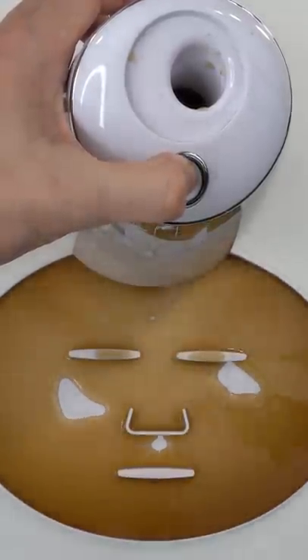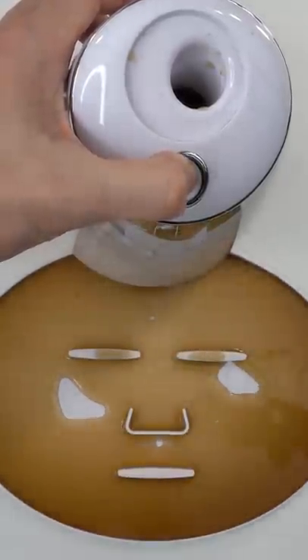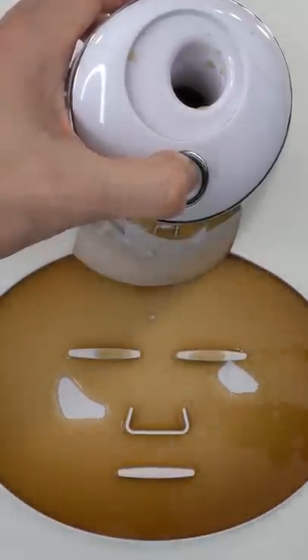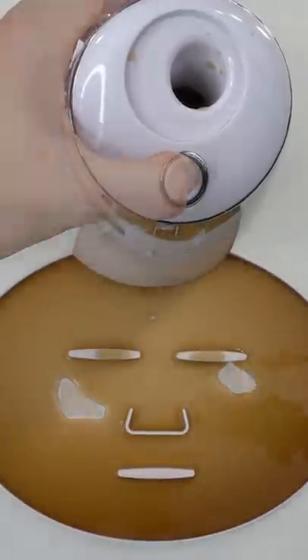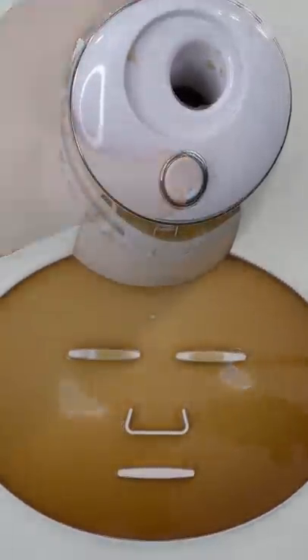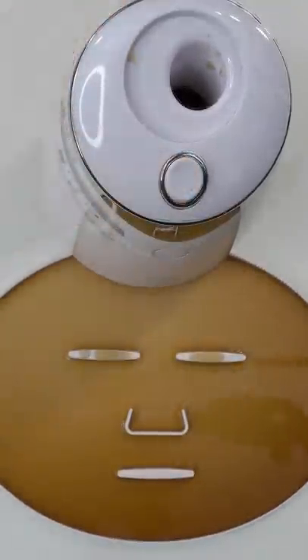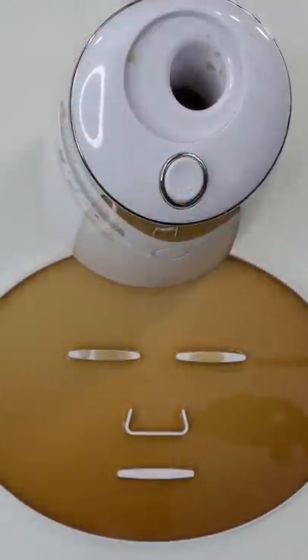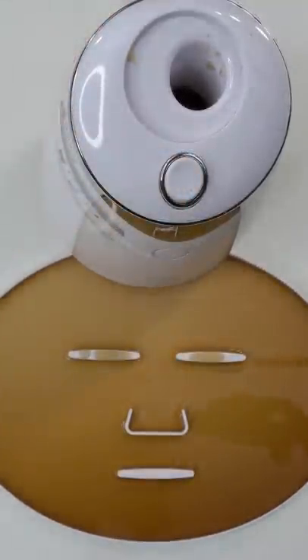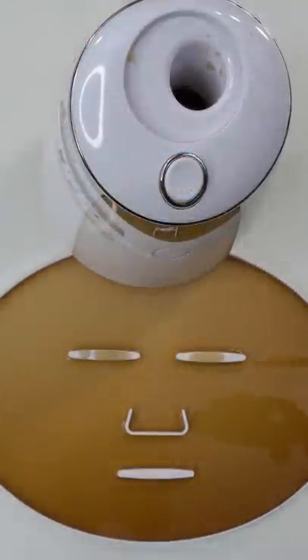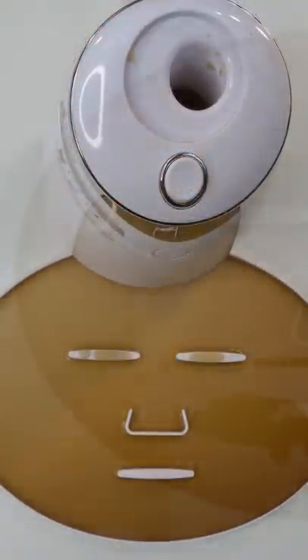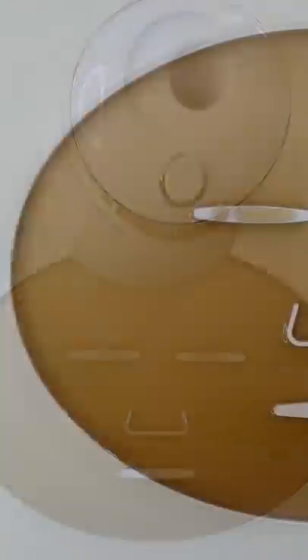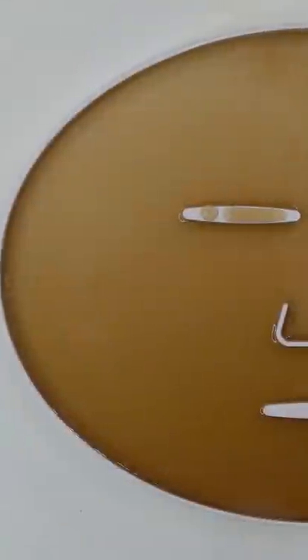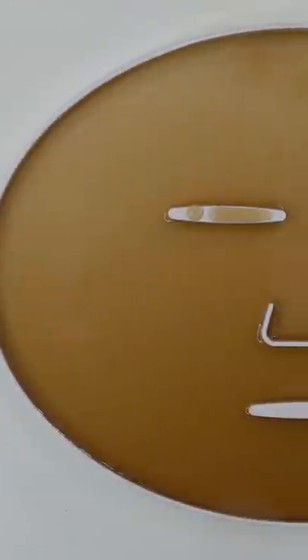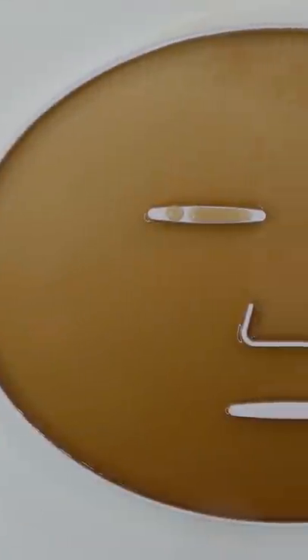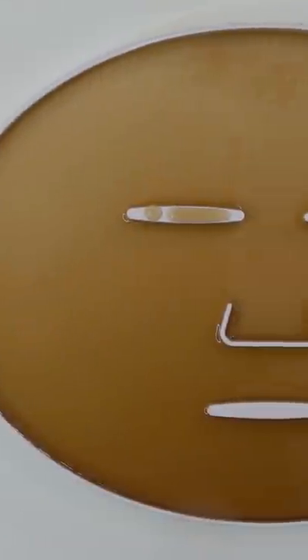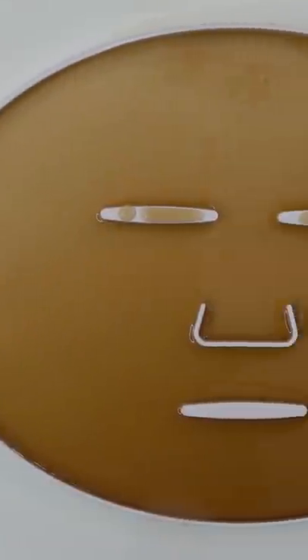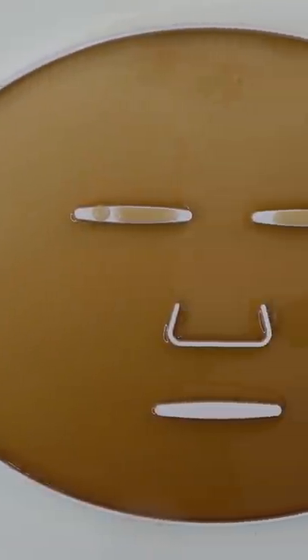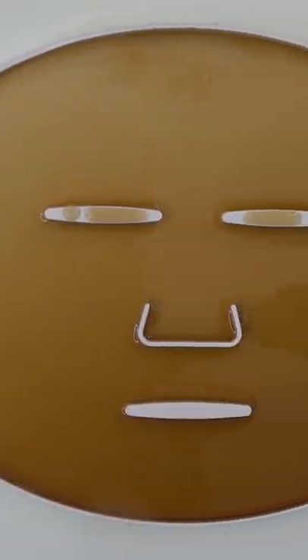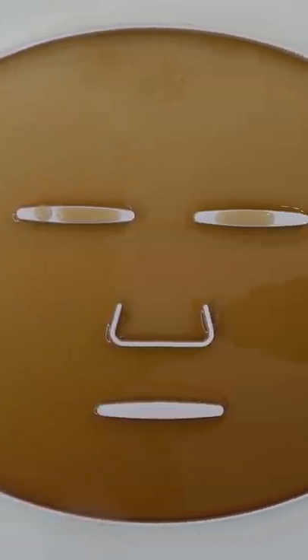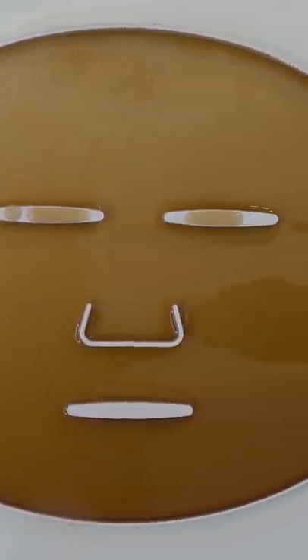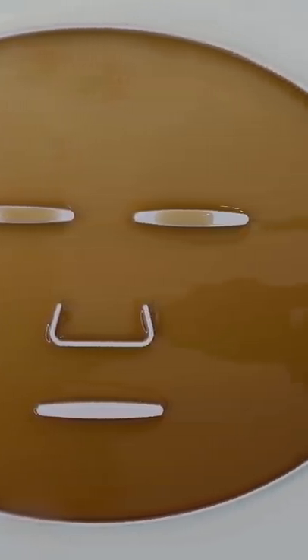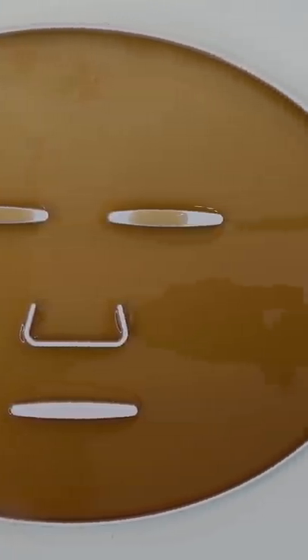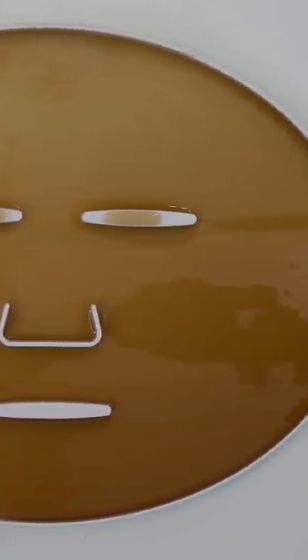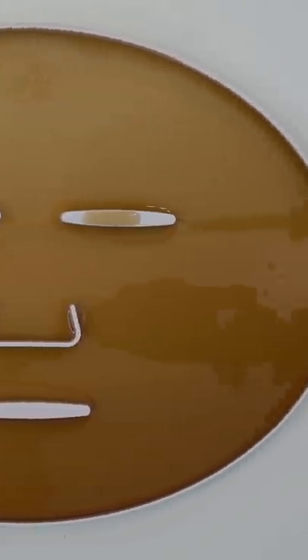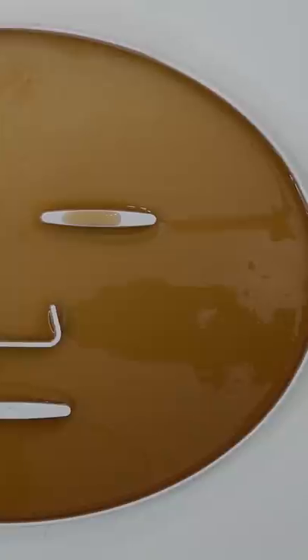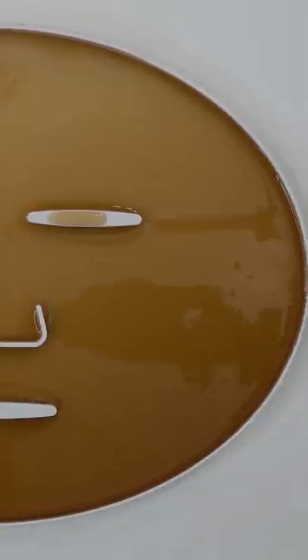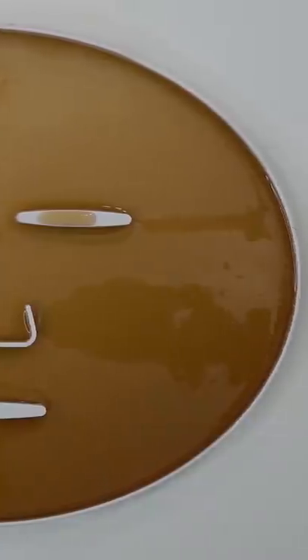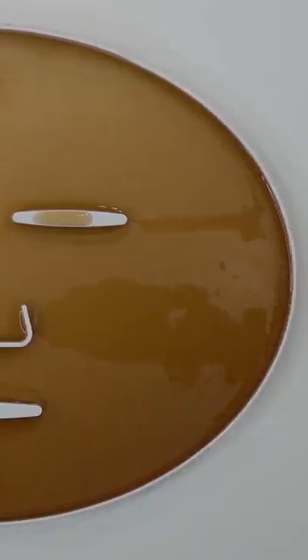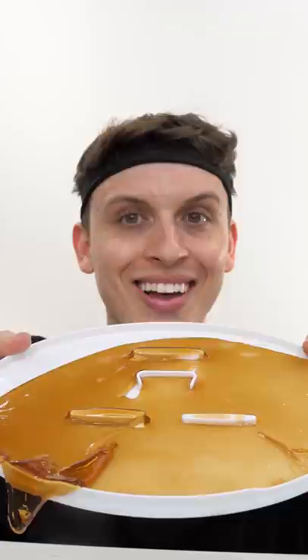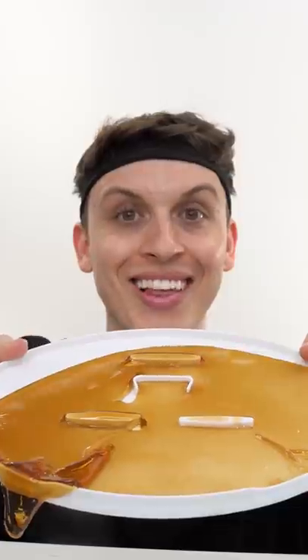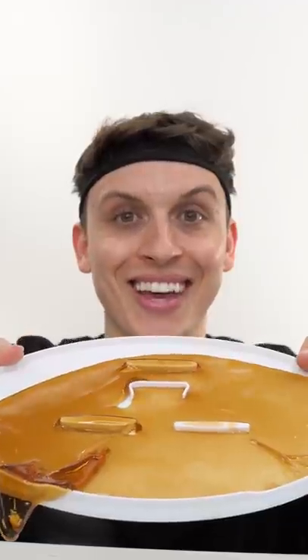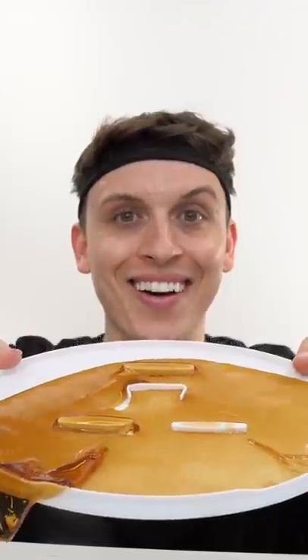Let's check the after results. Now we just wait a few minutes and I'll be right back to try it on. Let's go.